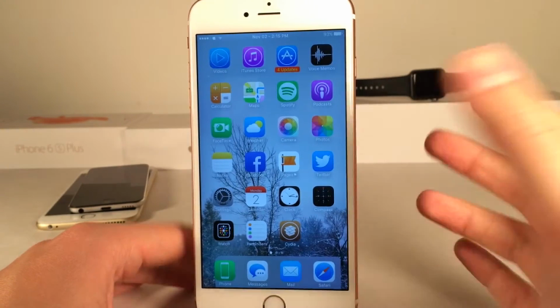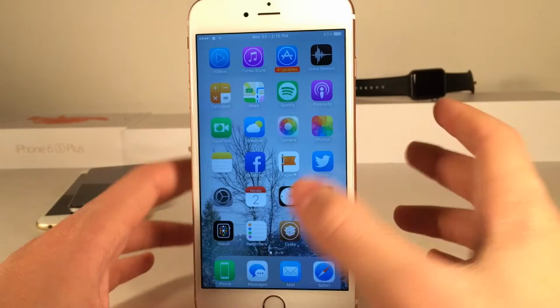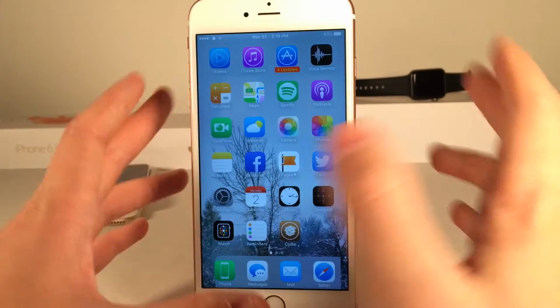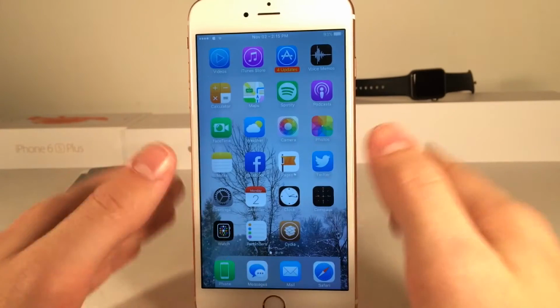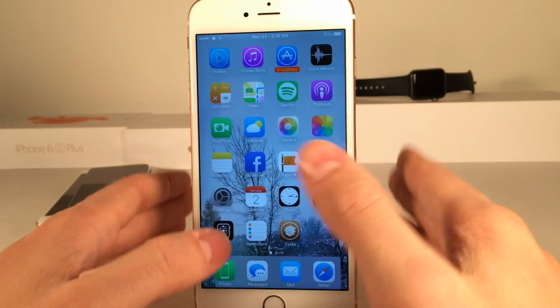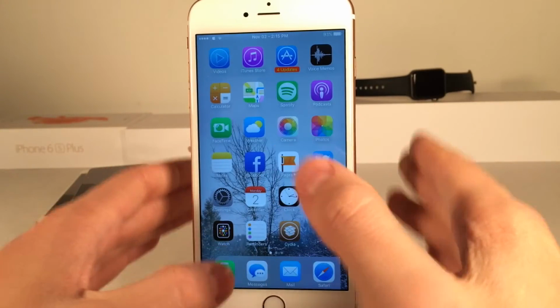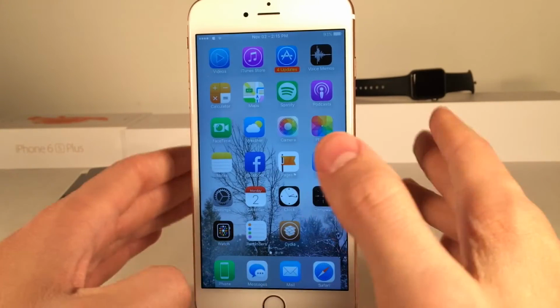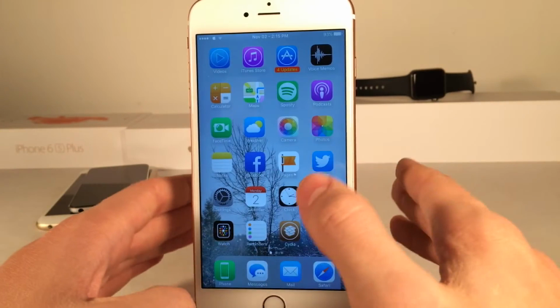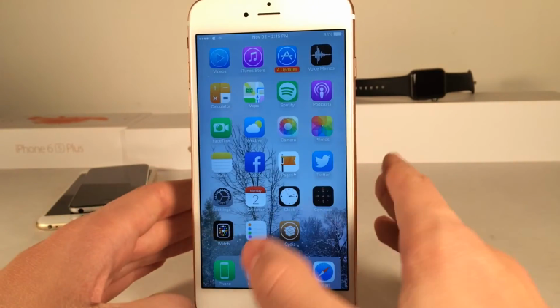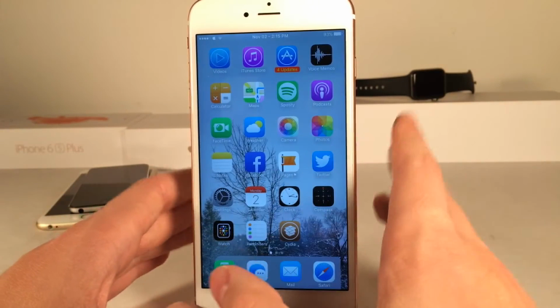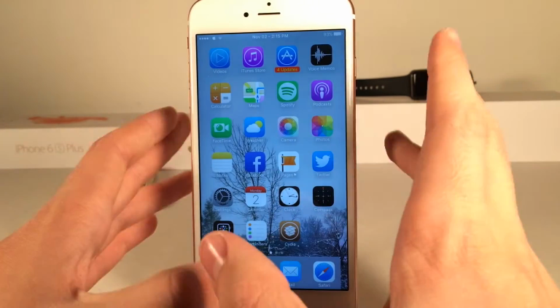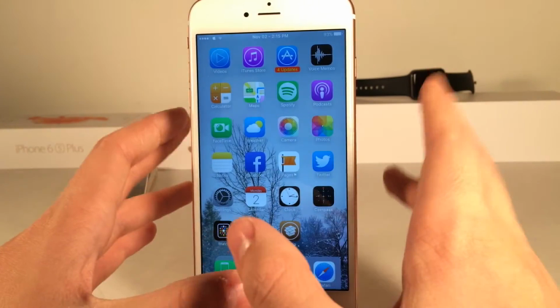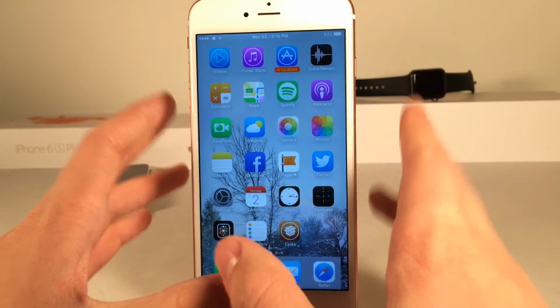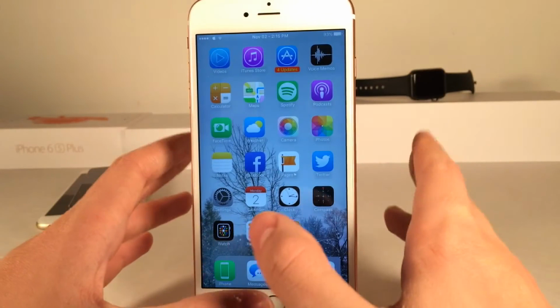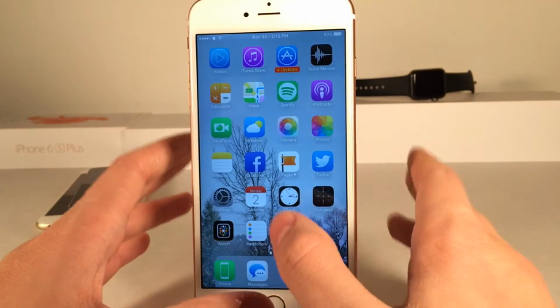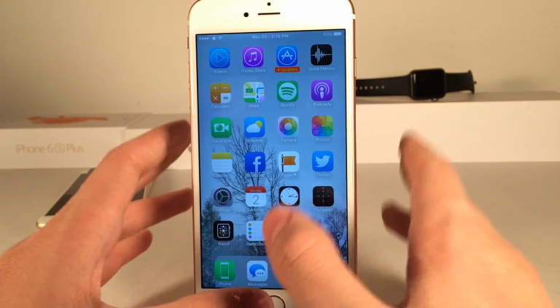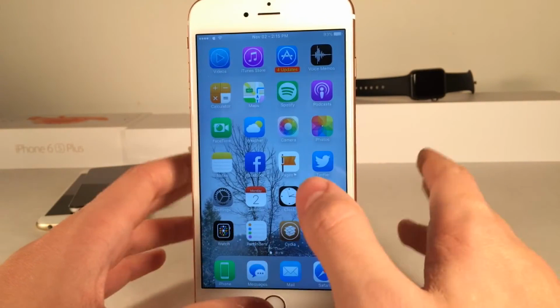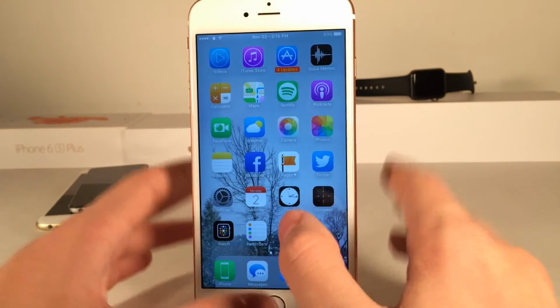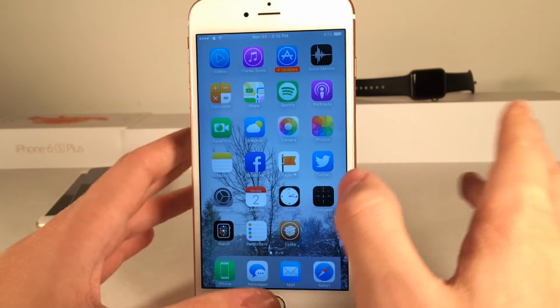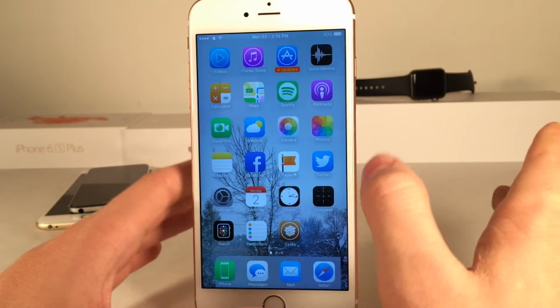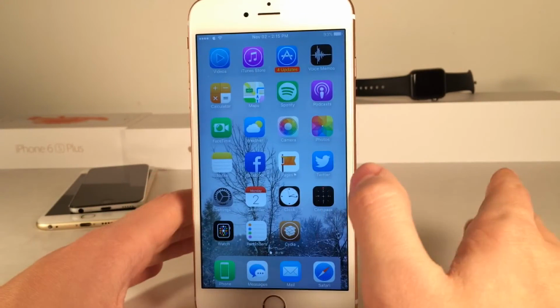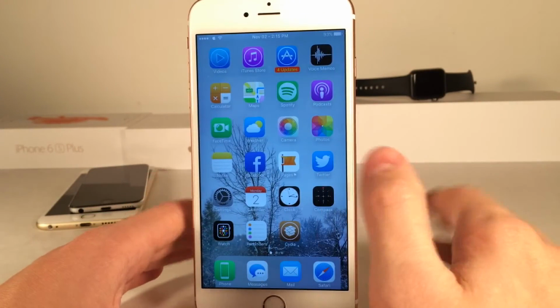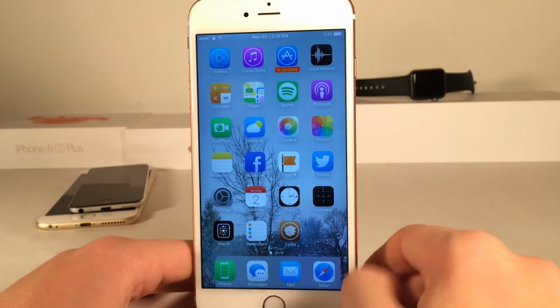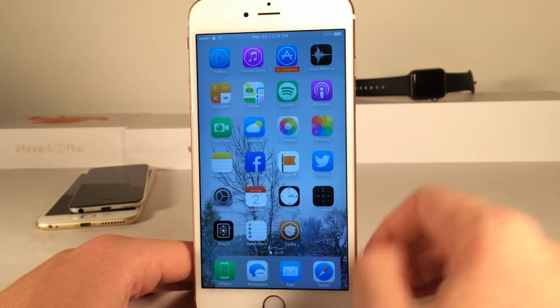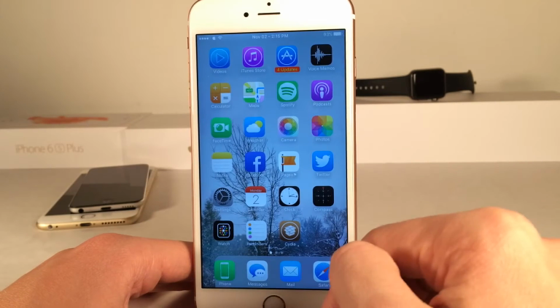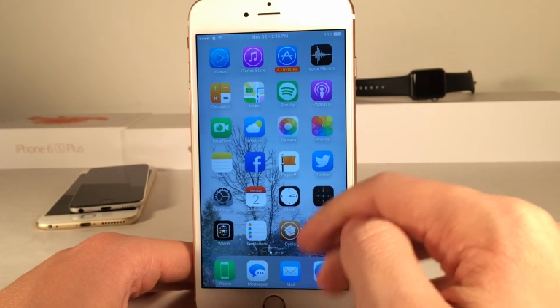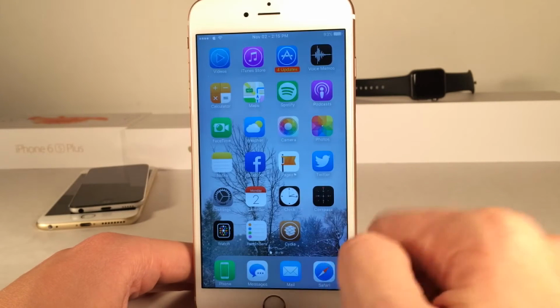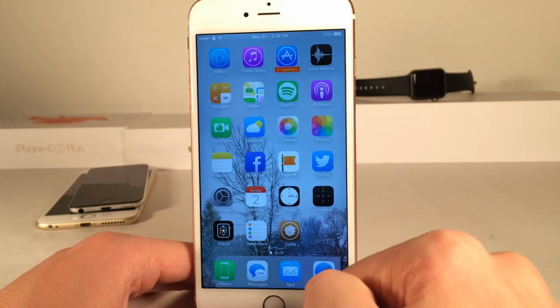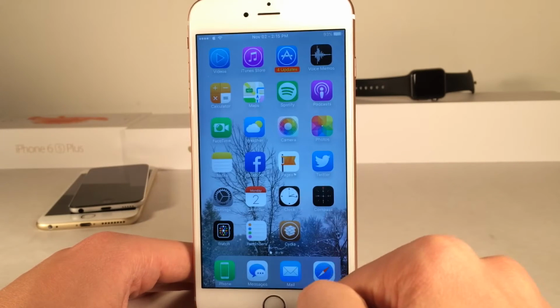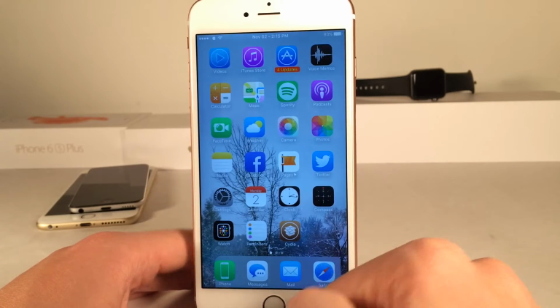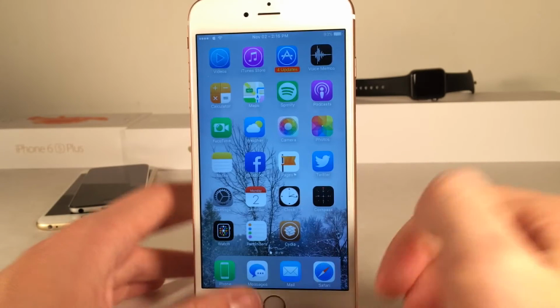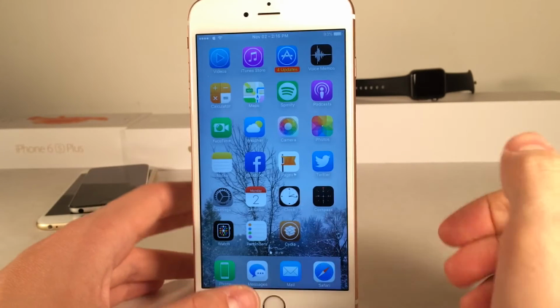If you guys have a 6S or 6S Plus, you could use 3D Touch to make this work. If you guys have an older device, you could just swipe up on the application to make it work.